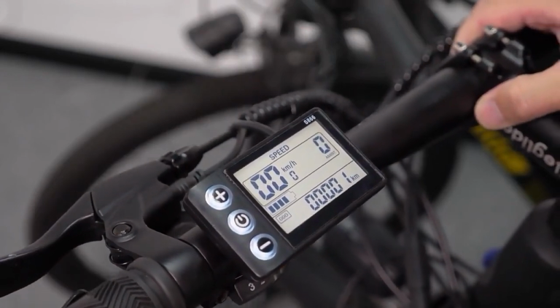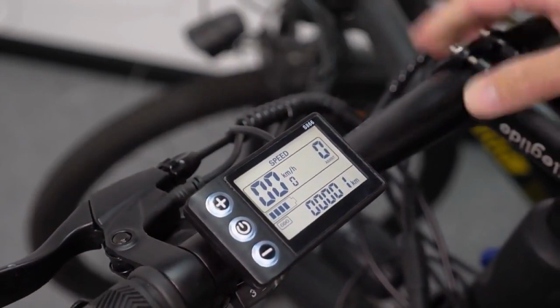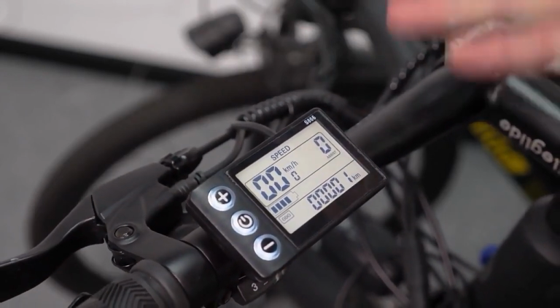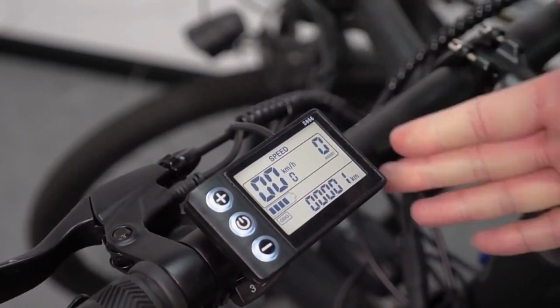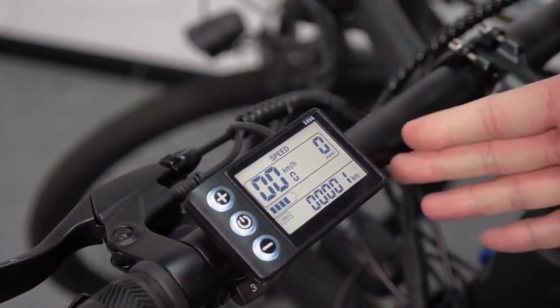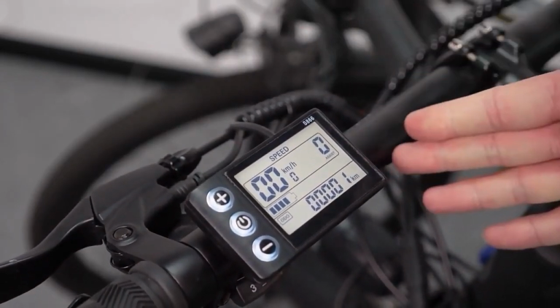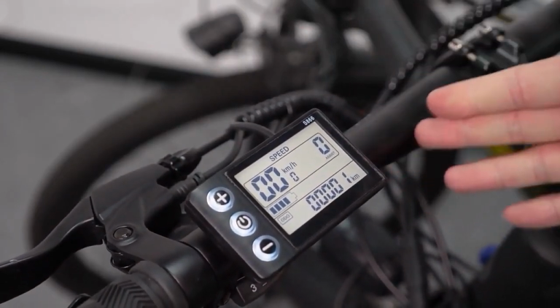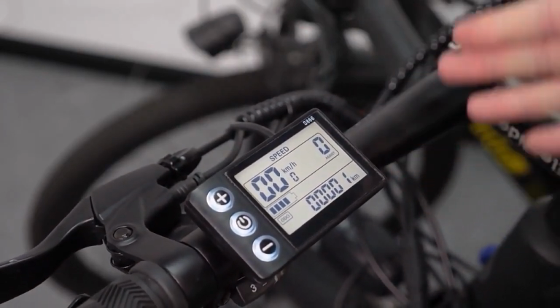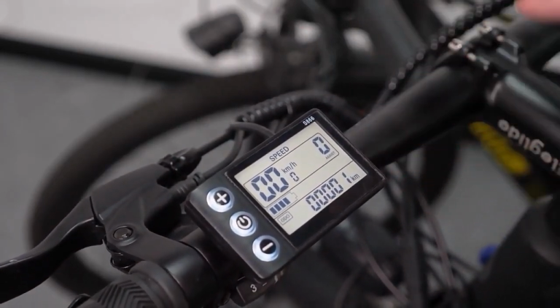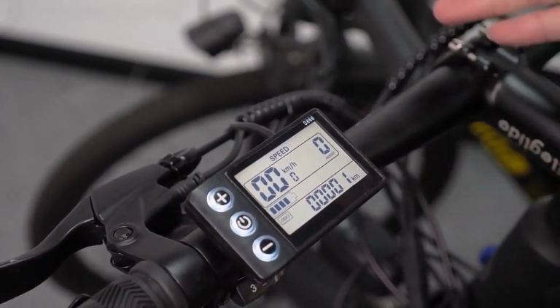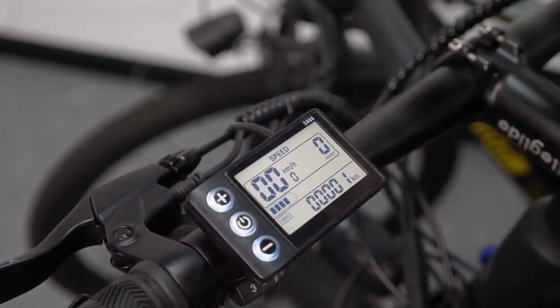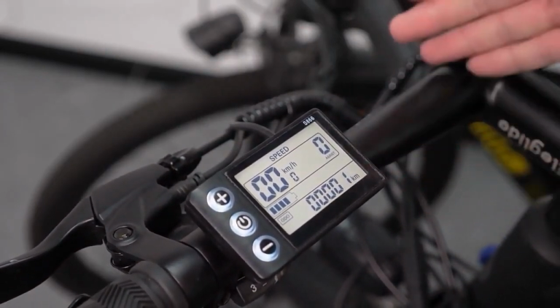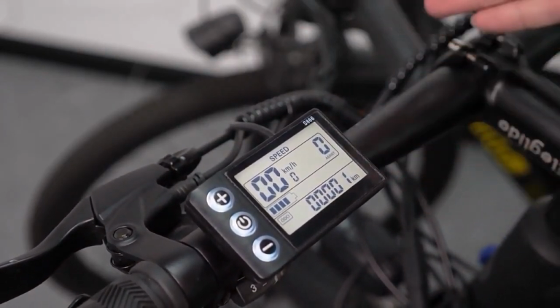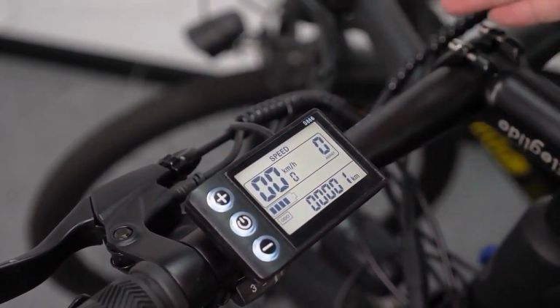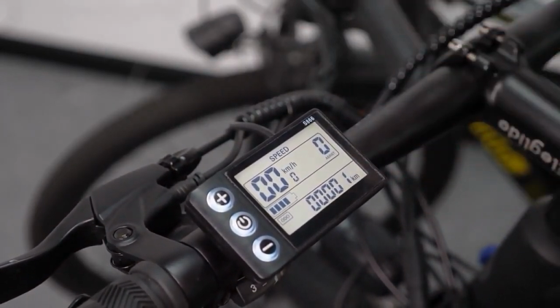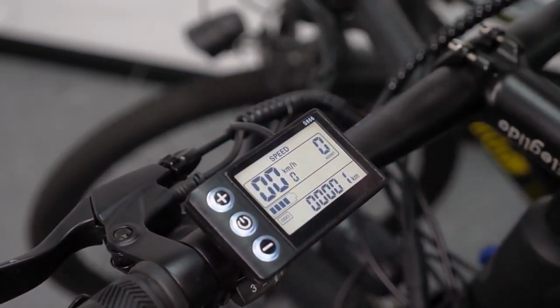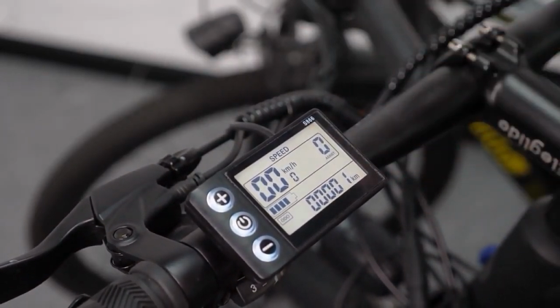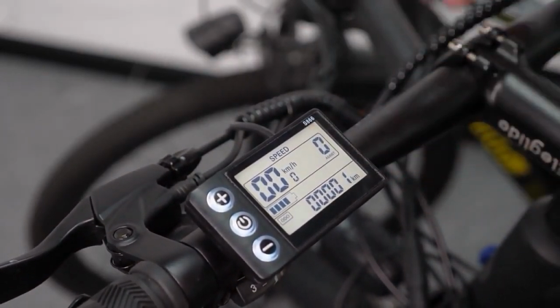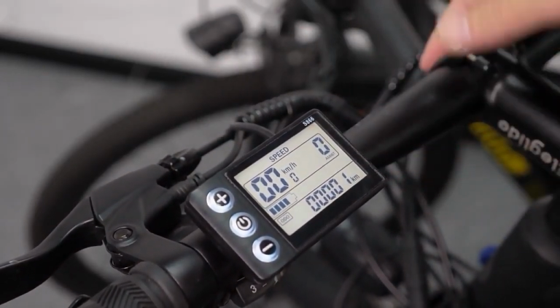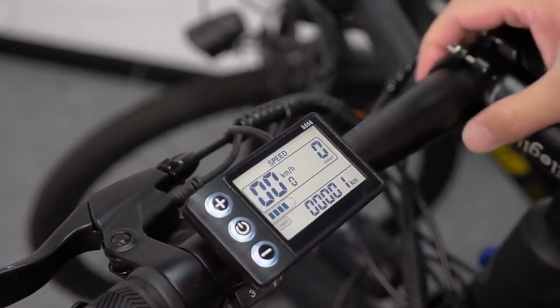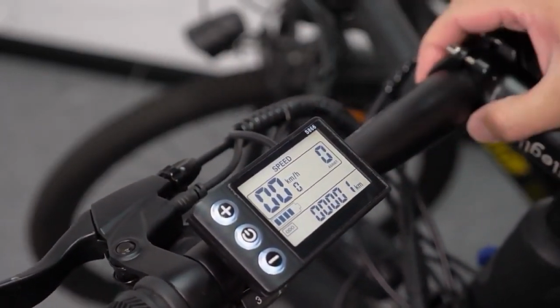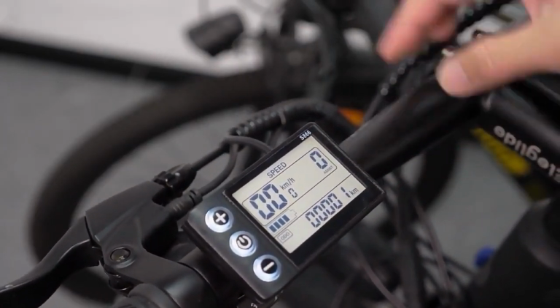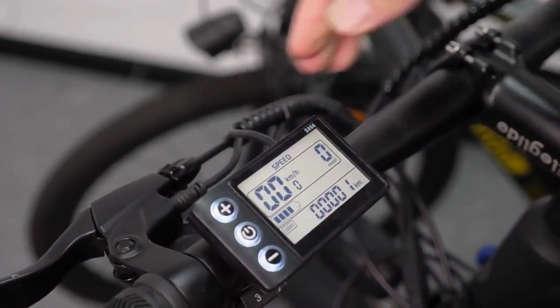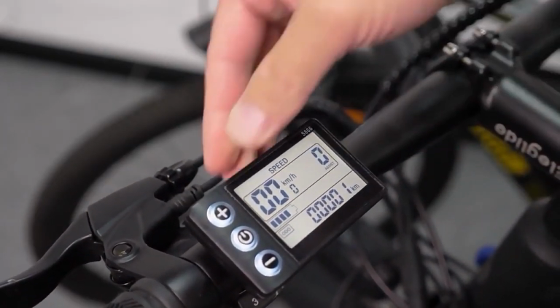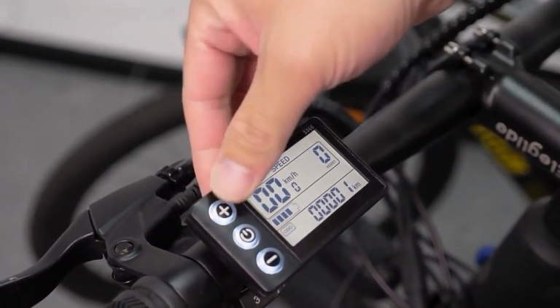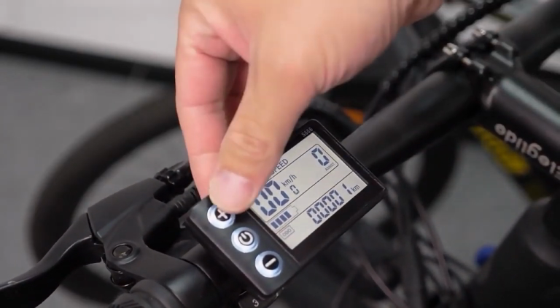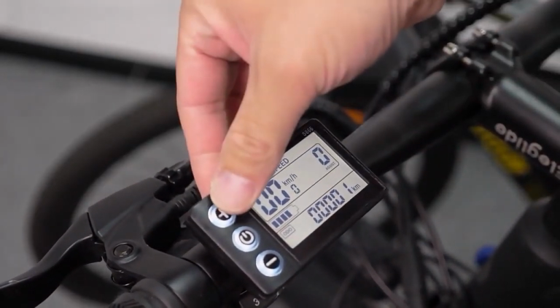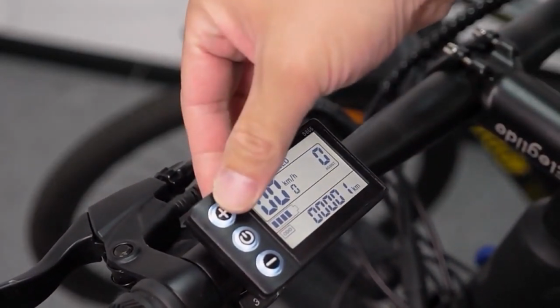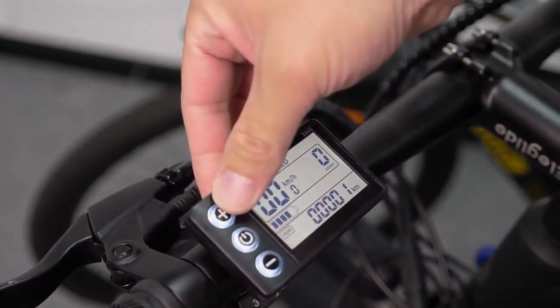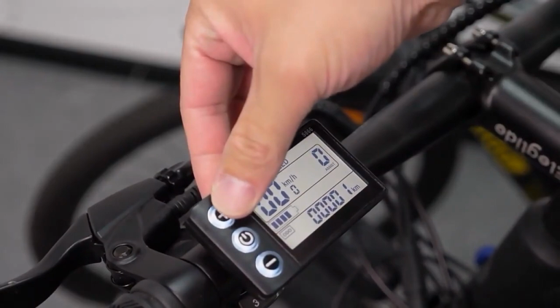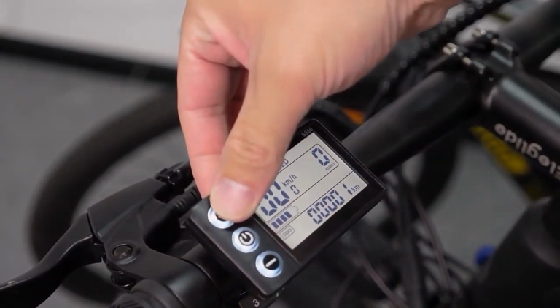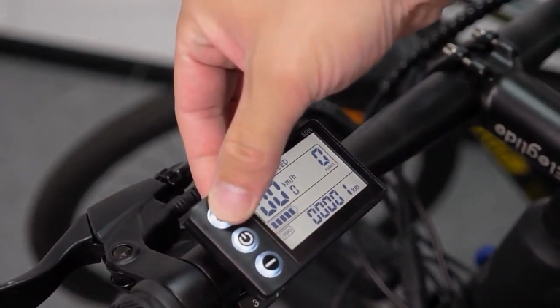Now I'm going to show you how to turn on the light. You just long press the plus button.